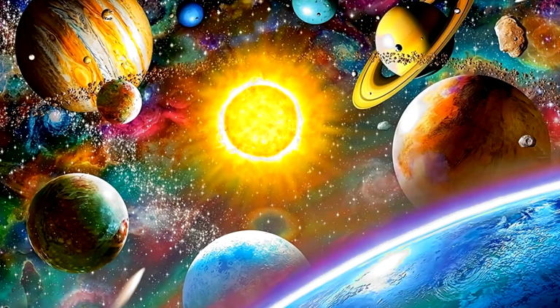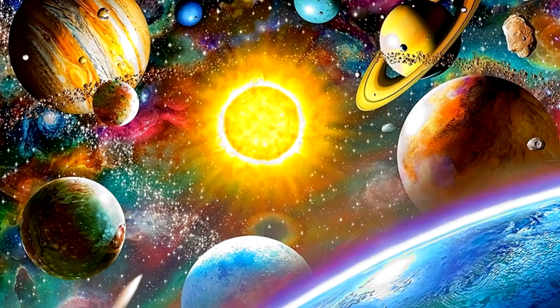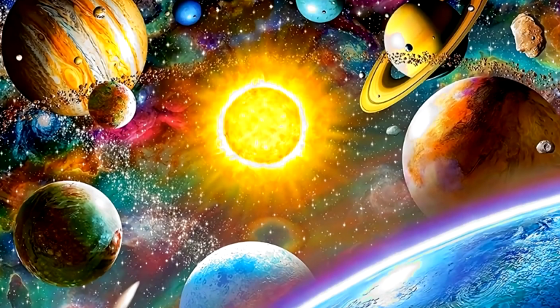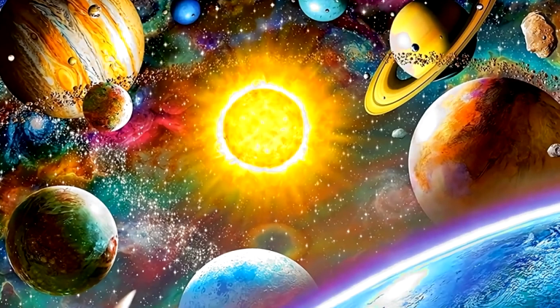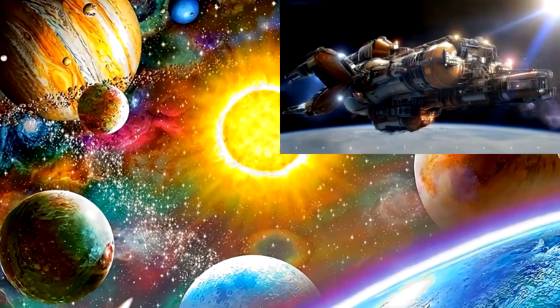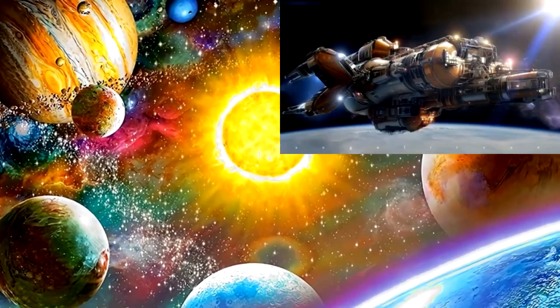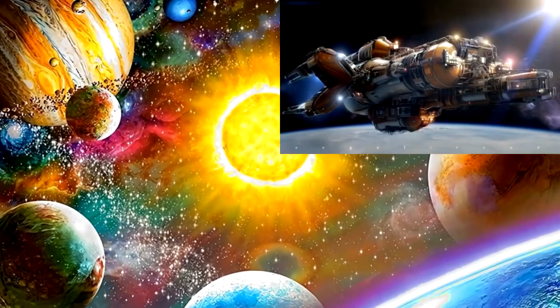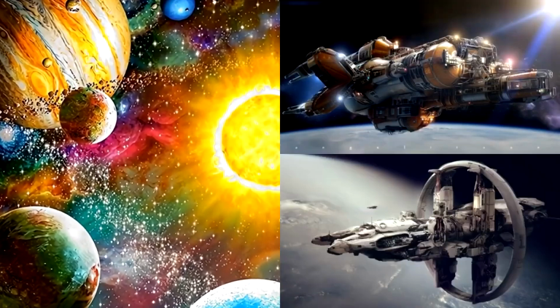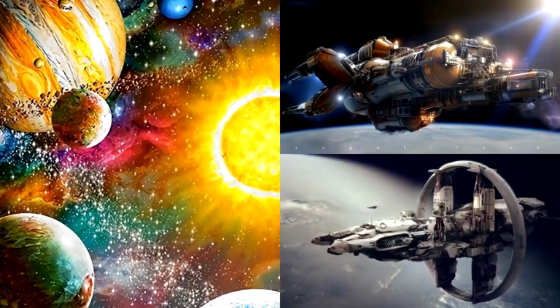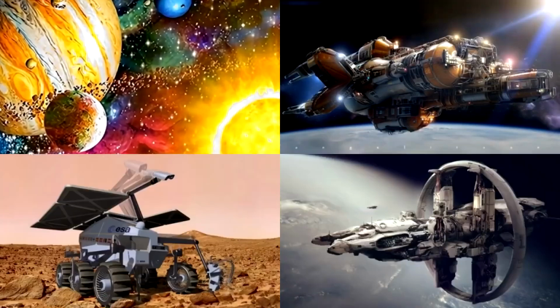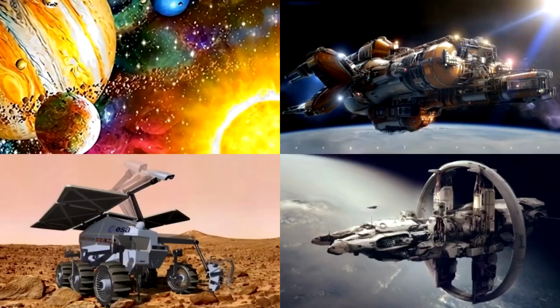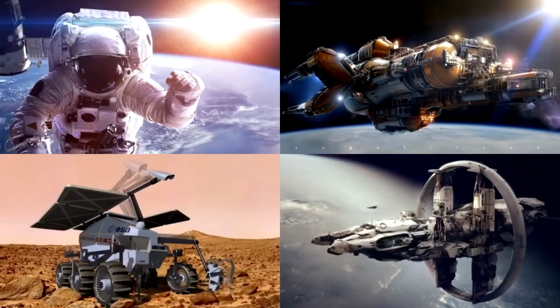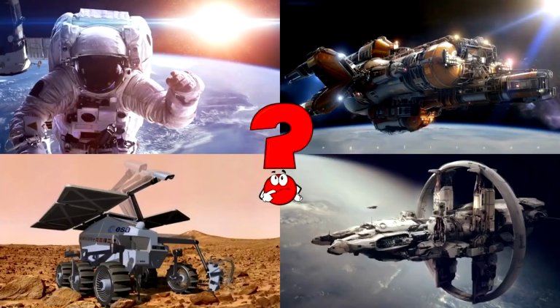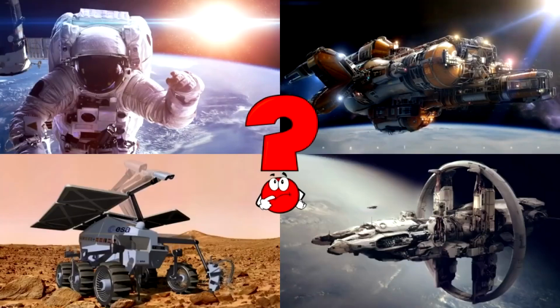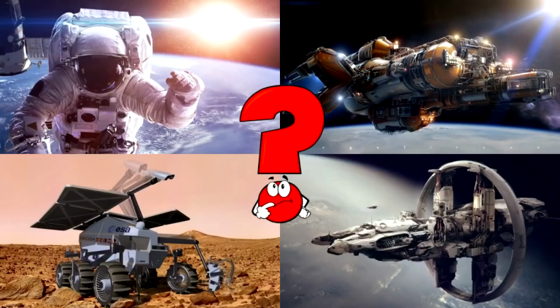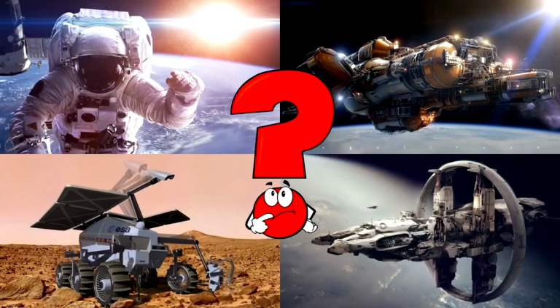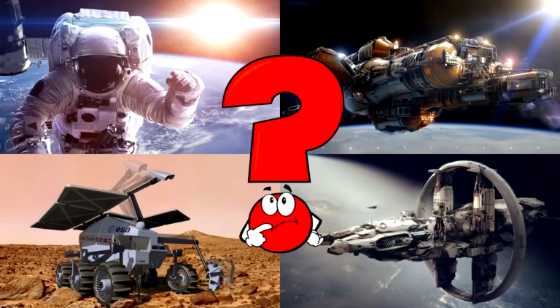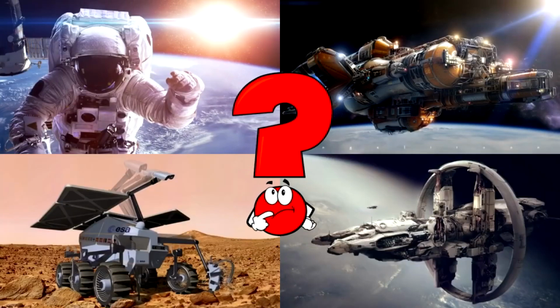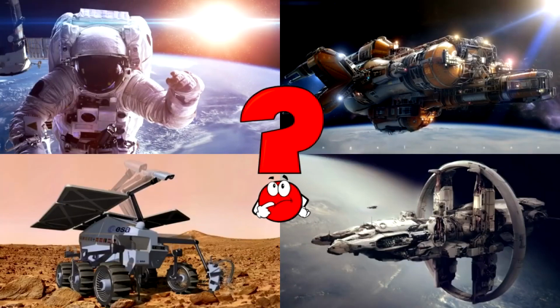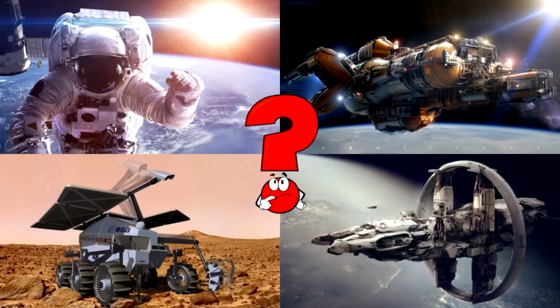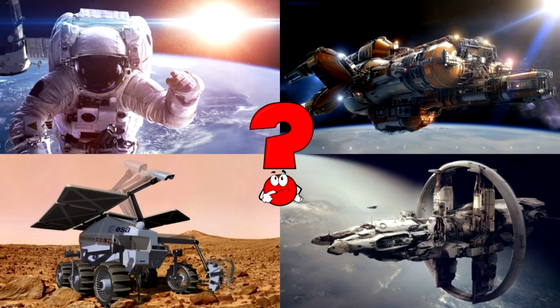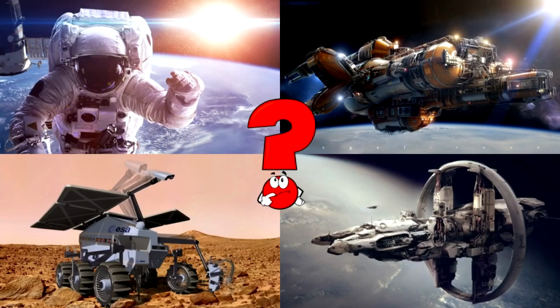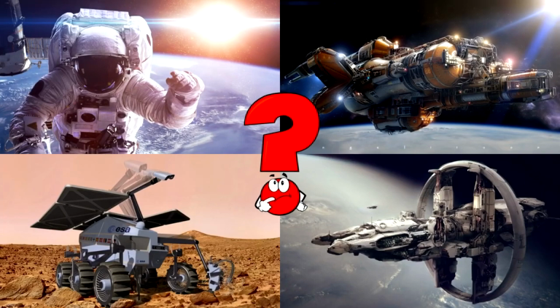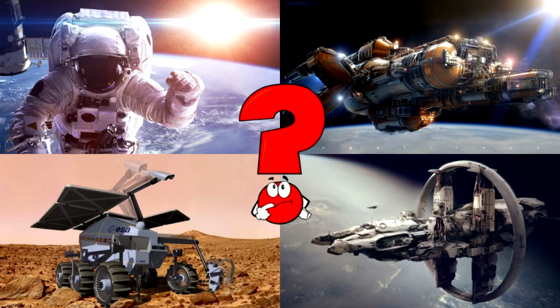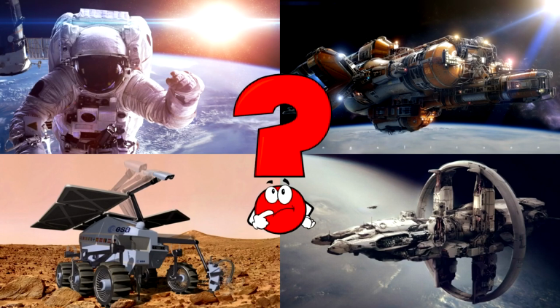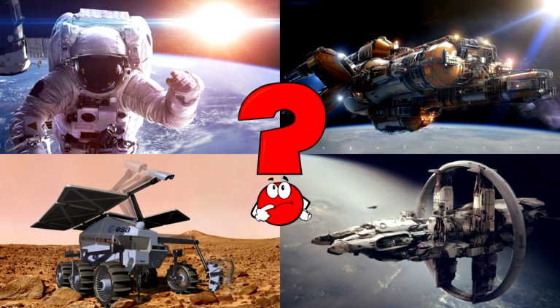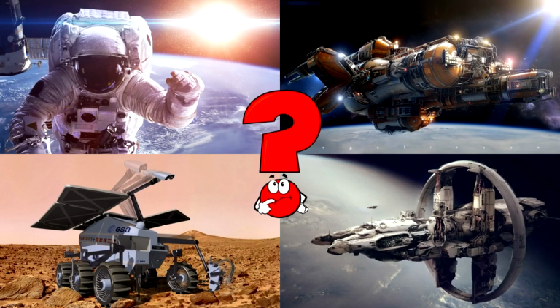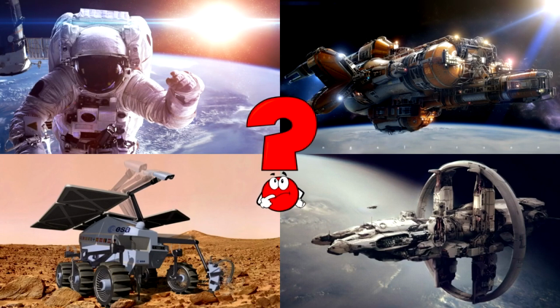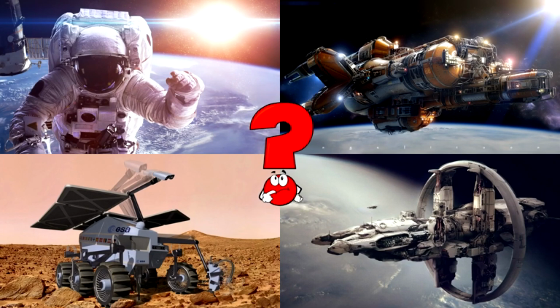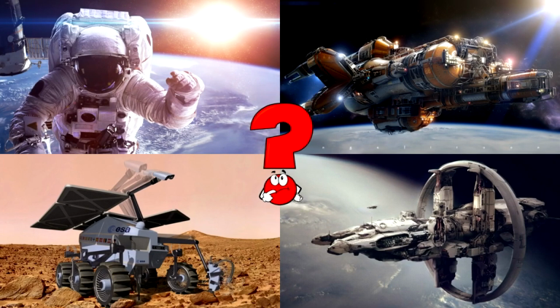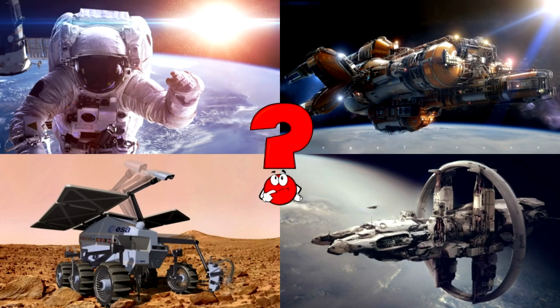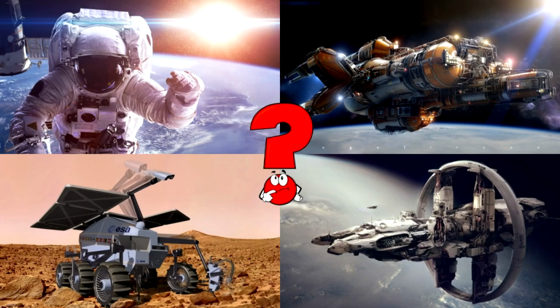Which picture shows the Mars rover with wide wheels, a robot arm, and big solar panels exploring the red, rocky planet?